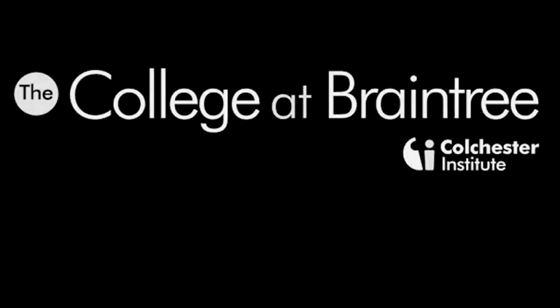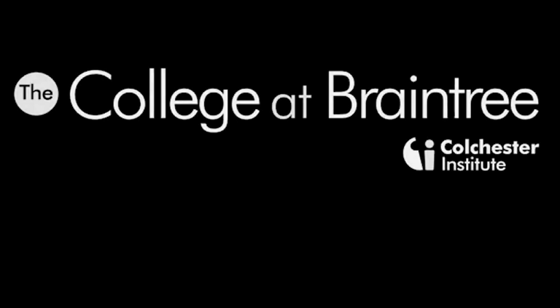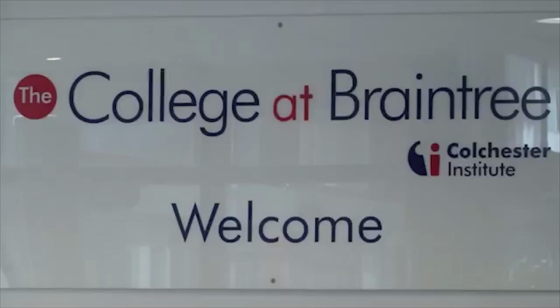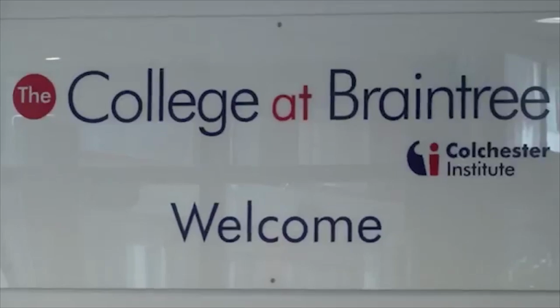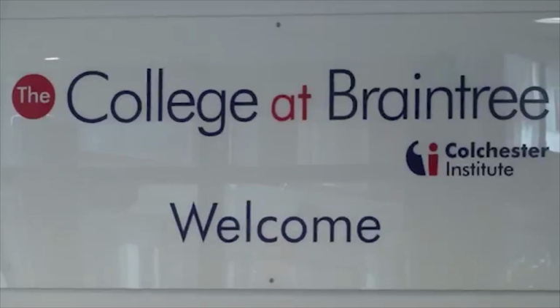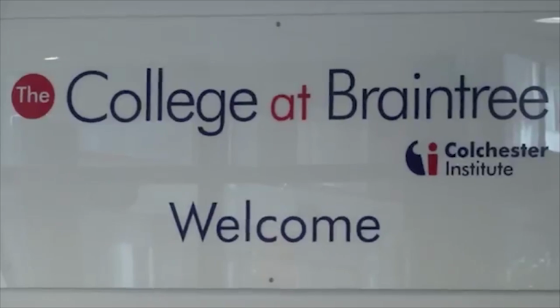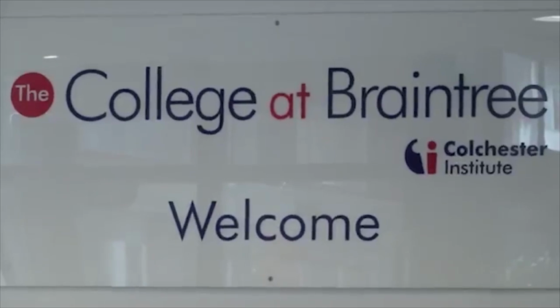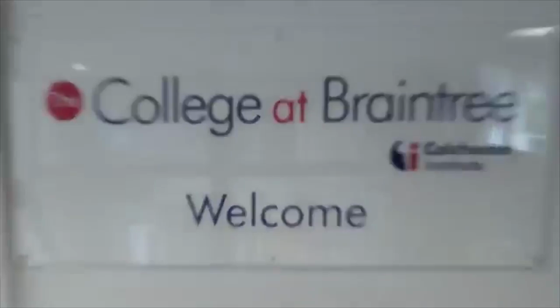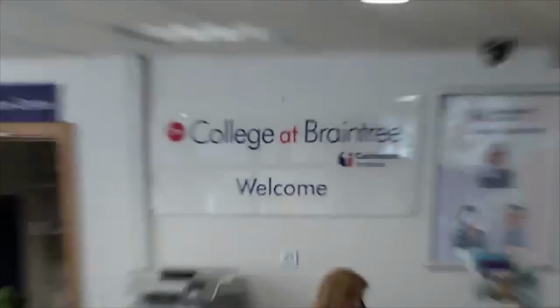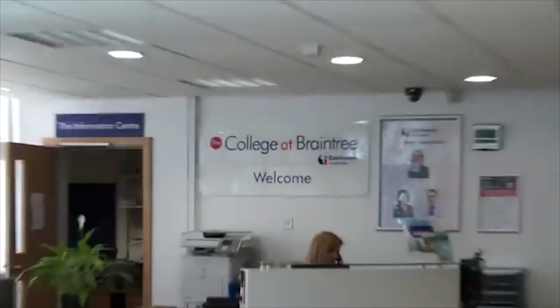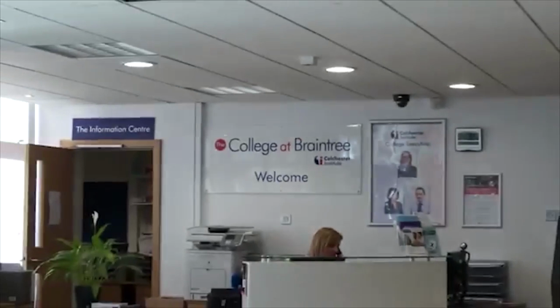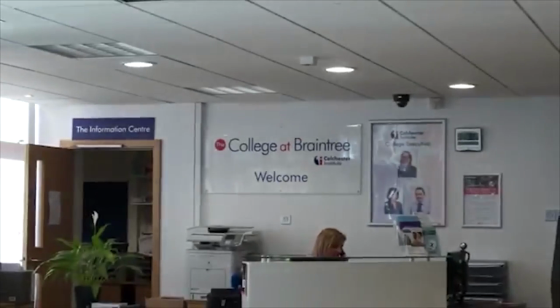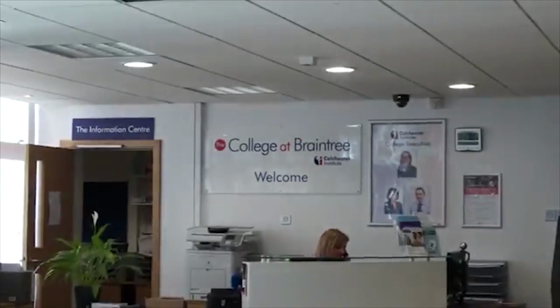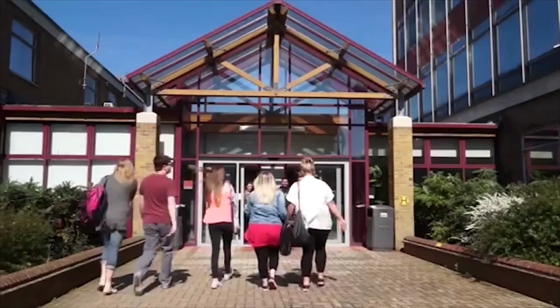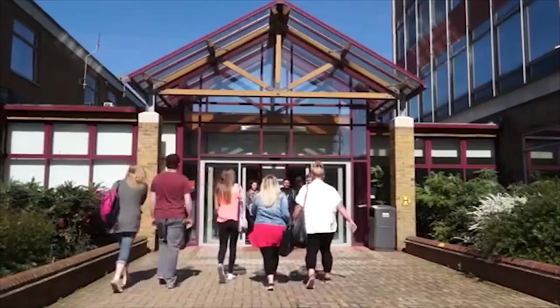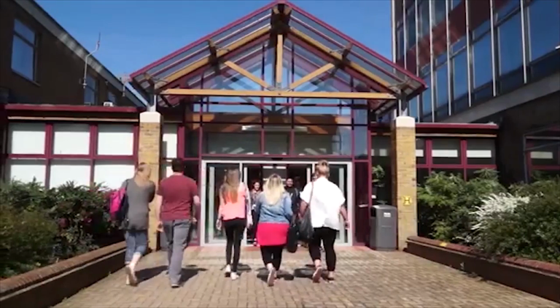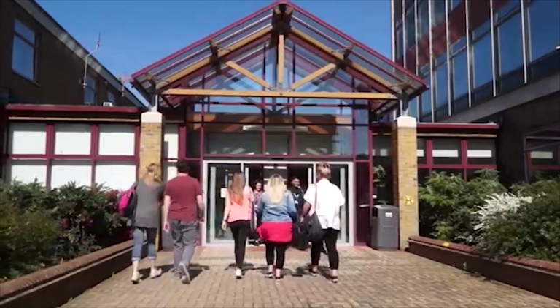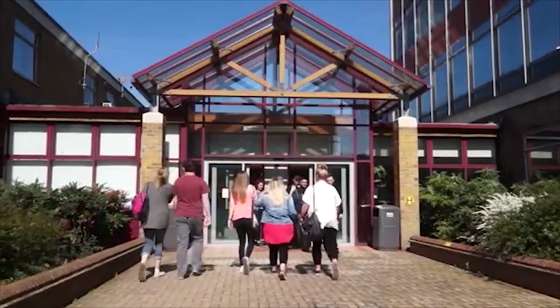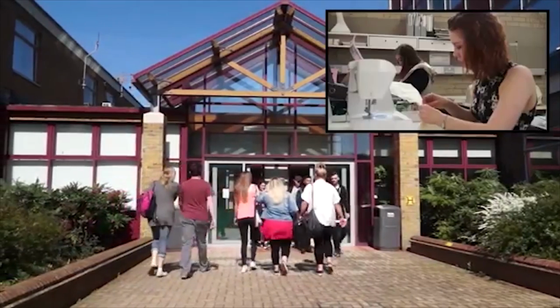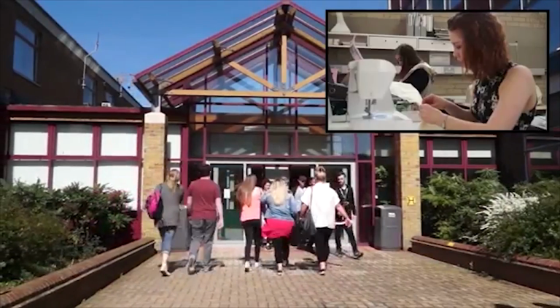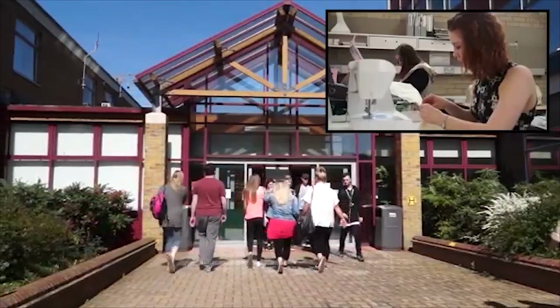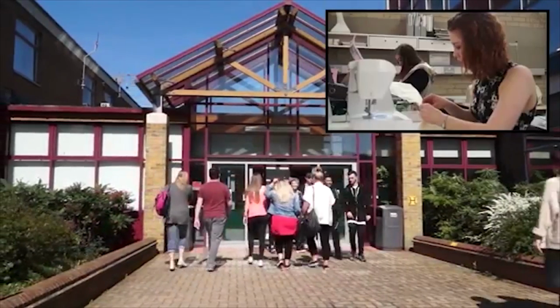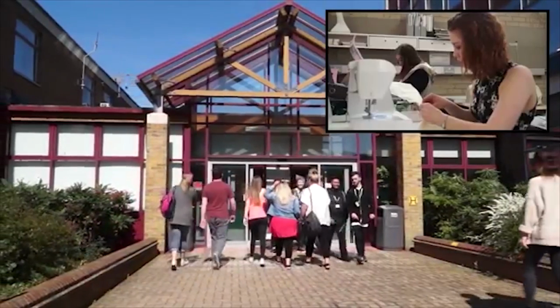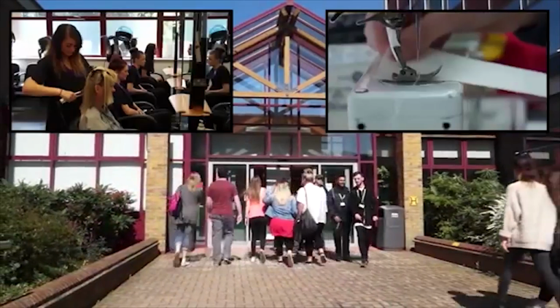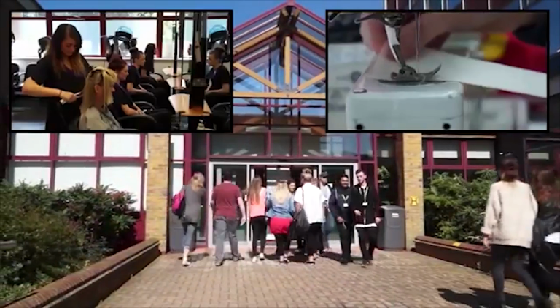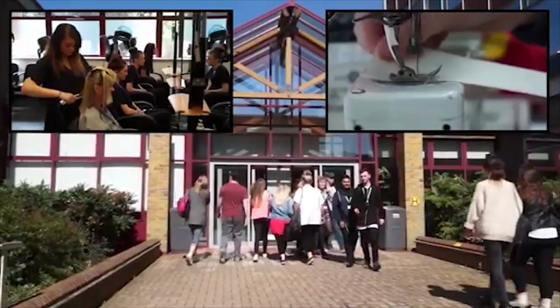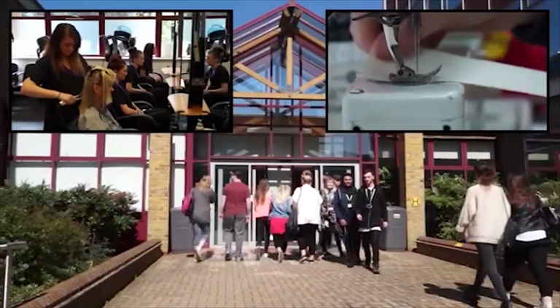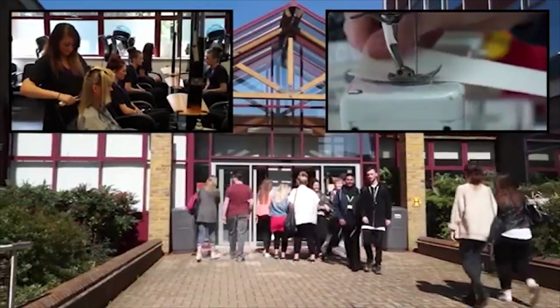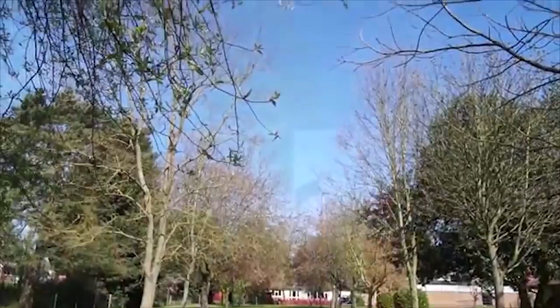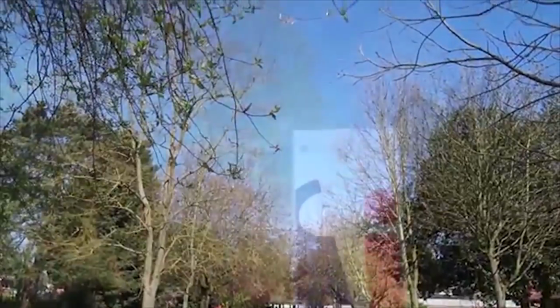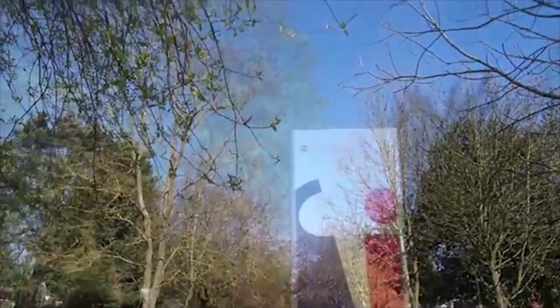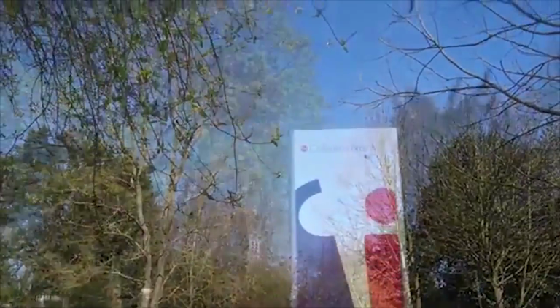Braintree College — a place where you can go to study the Level 3 Diploma in Production Arts and Technical Theatre.